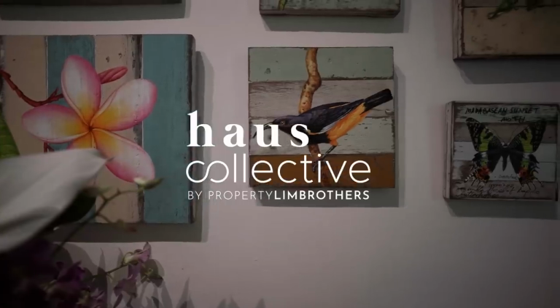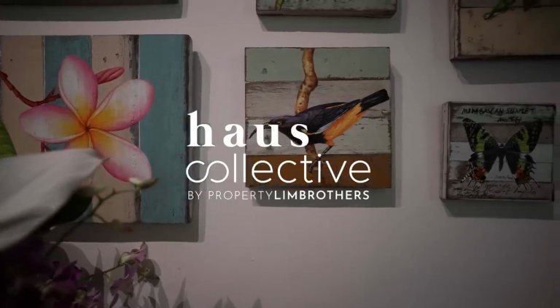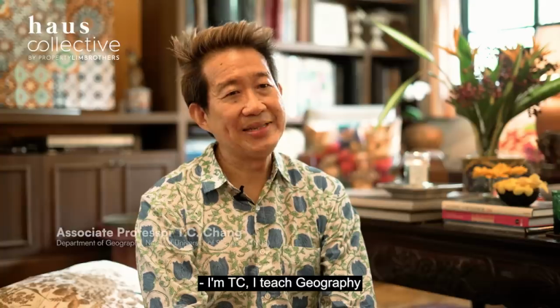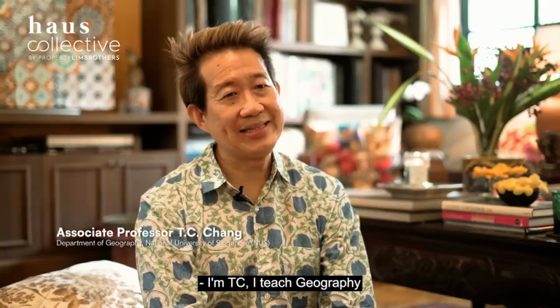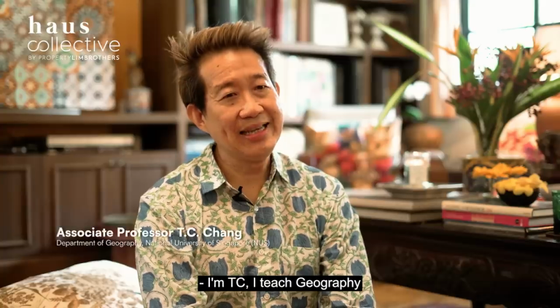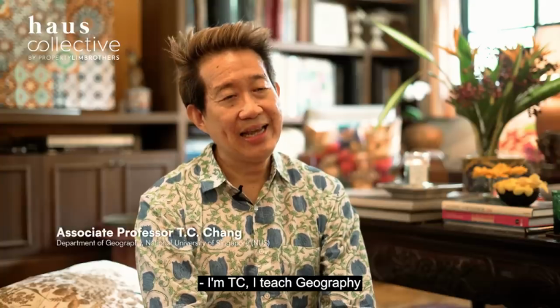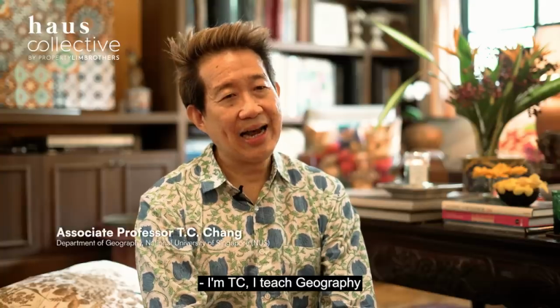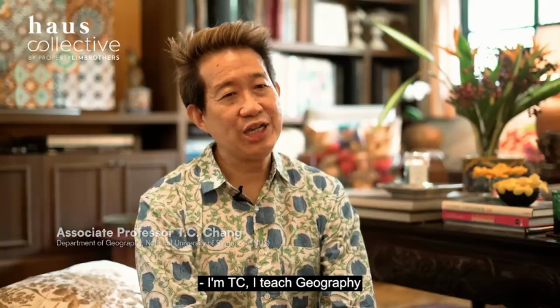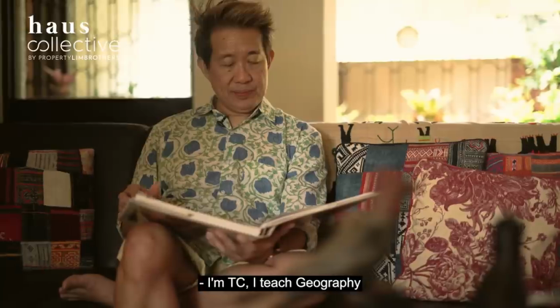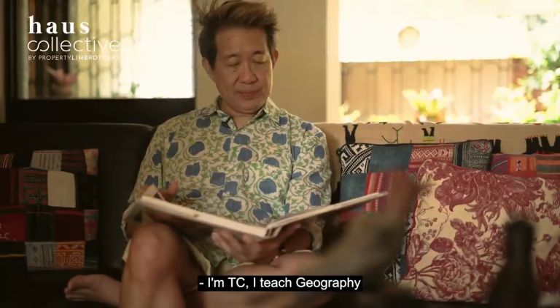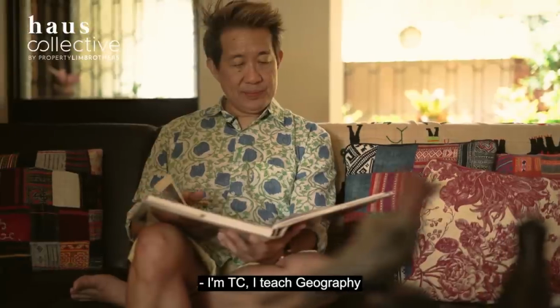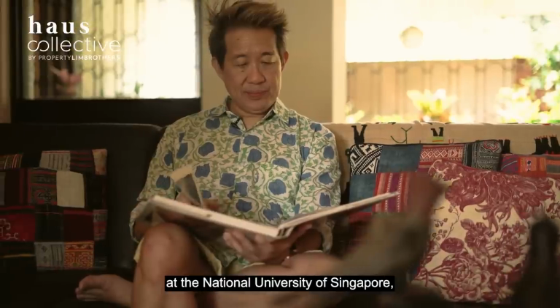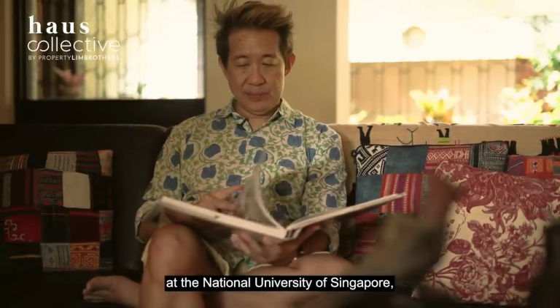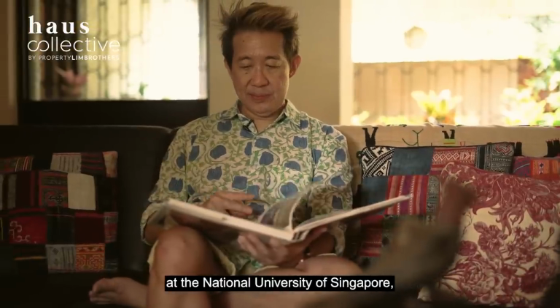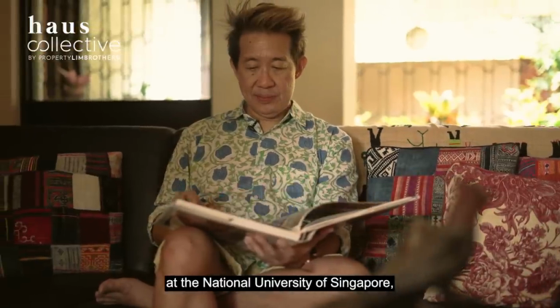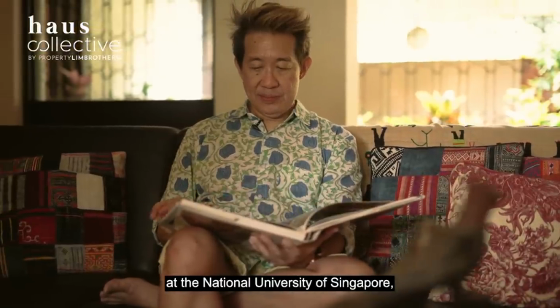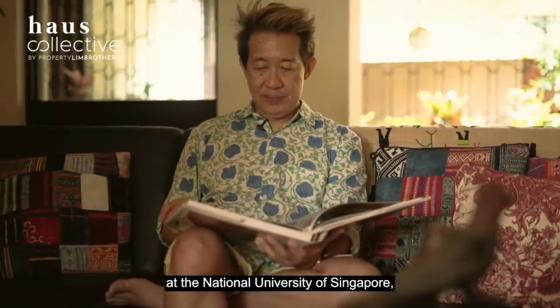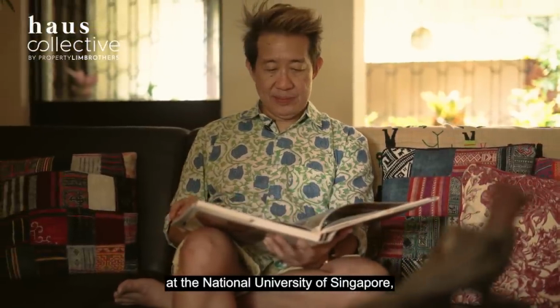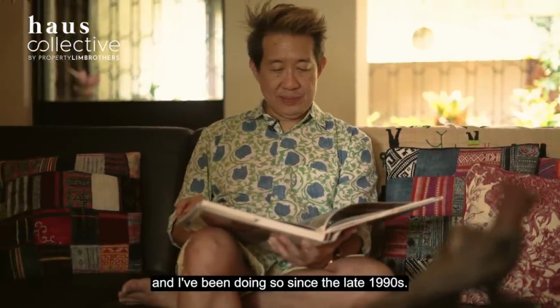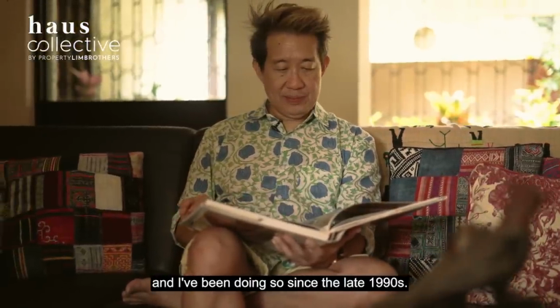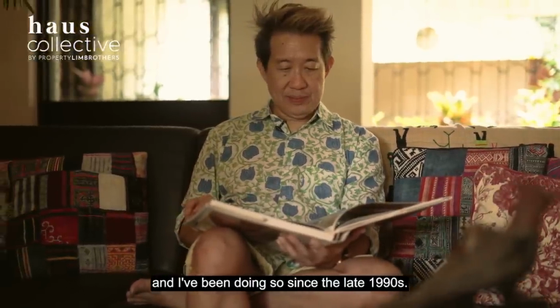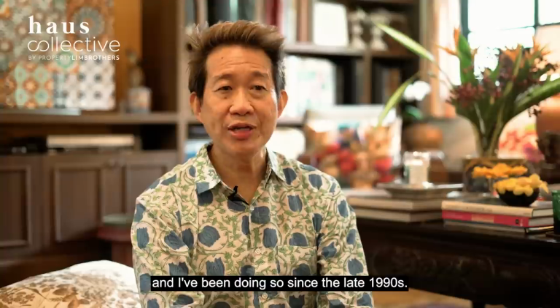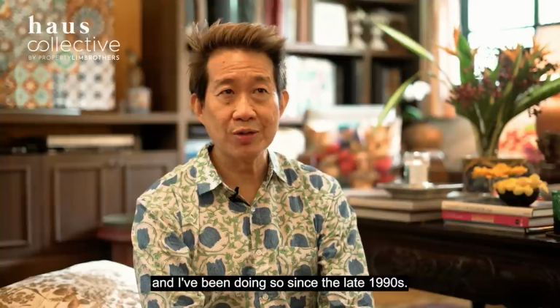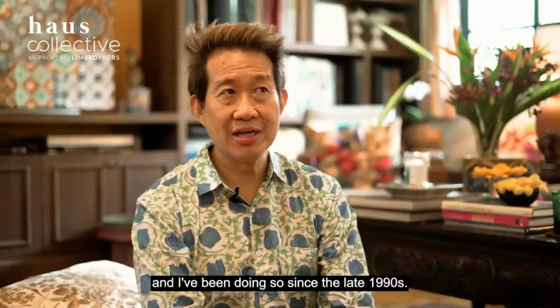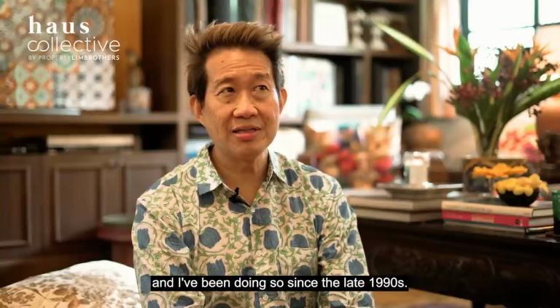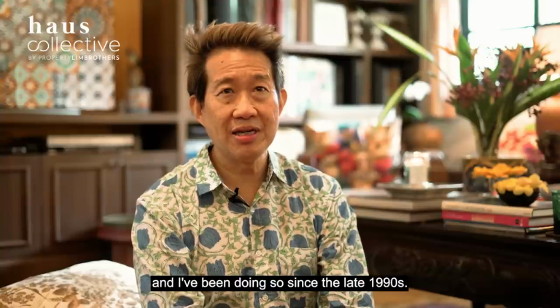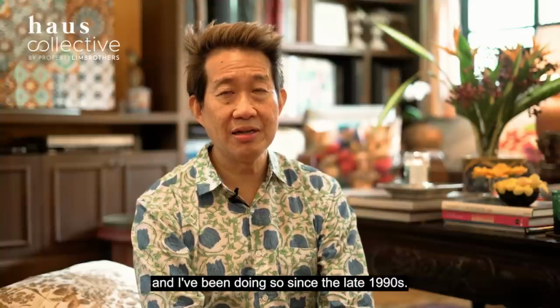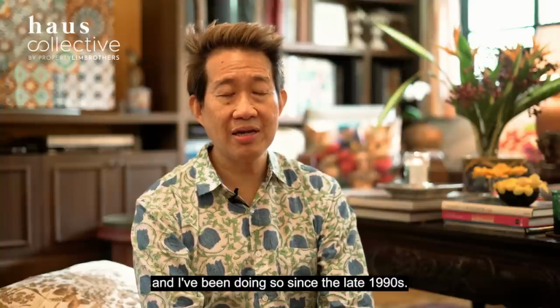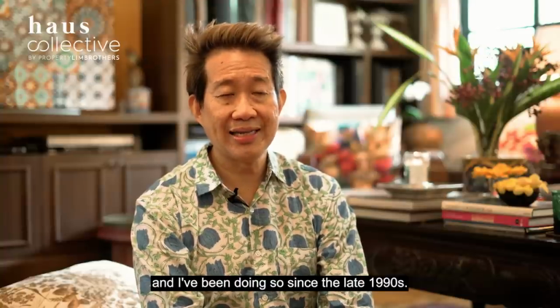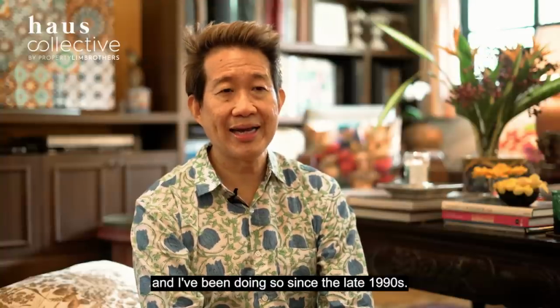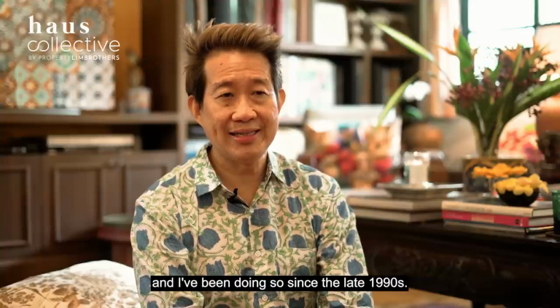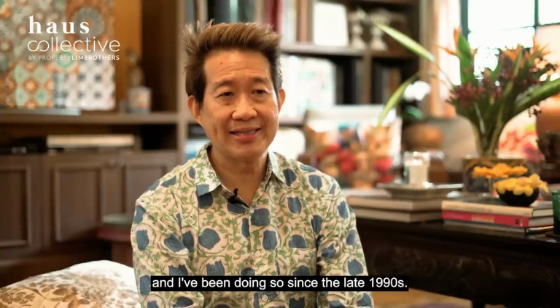I'm TC. I teach Geography at the National University of Singapore and I've been doing so since the late 1990s.